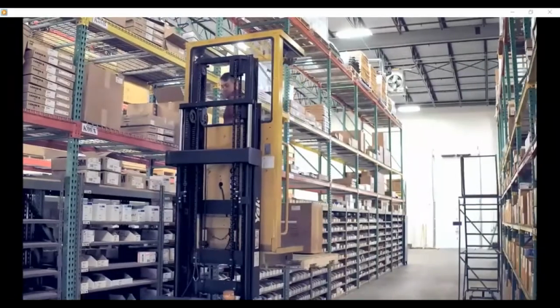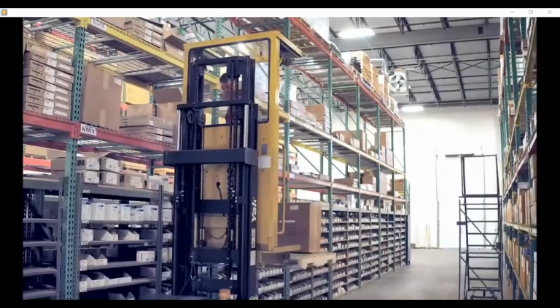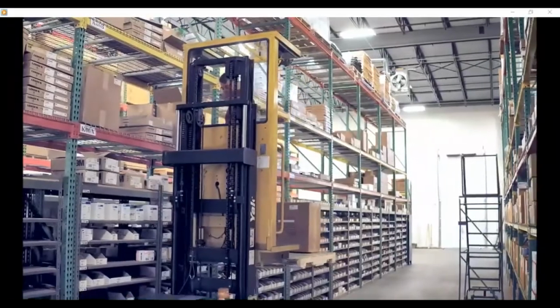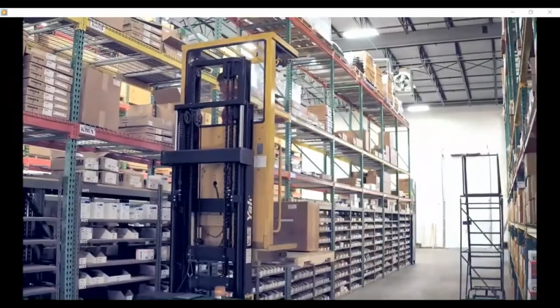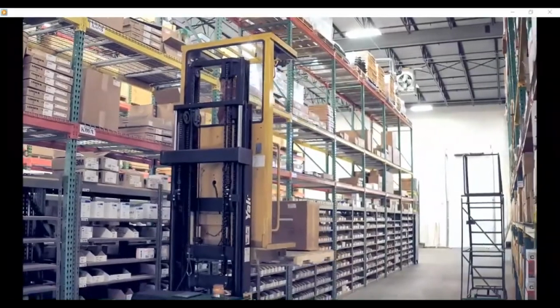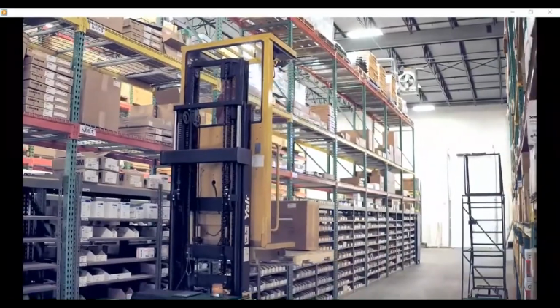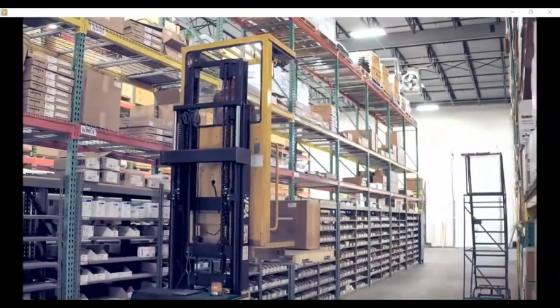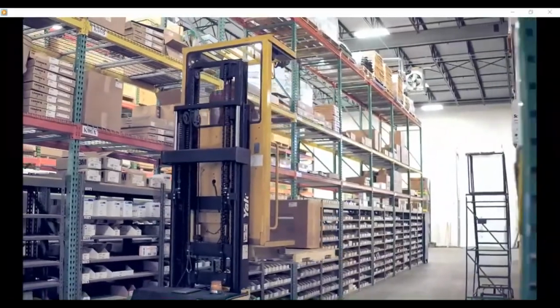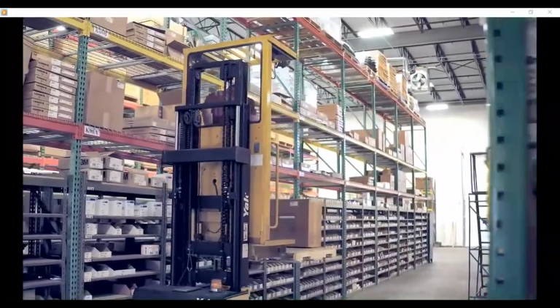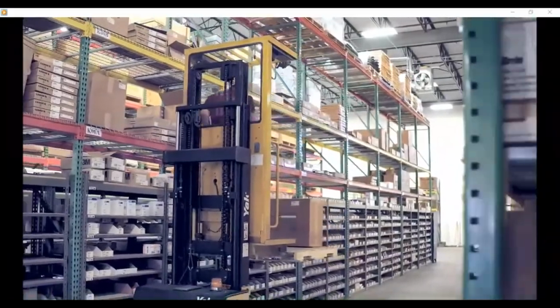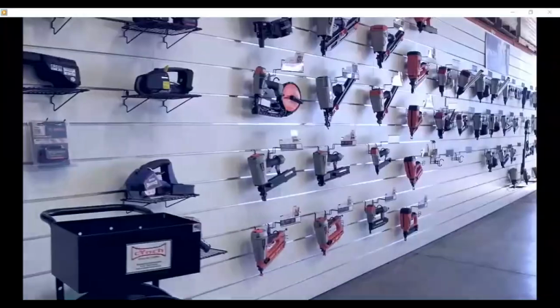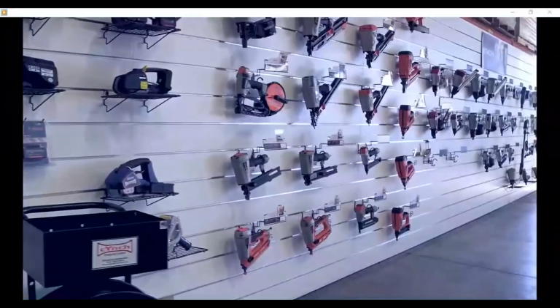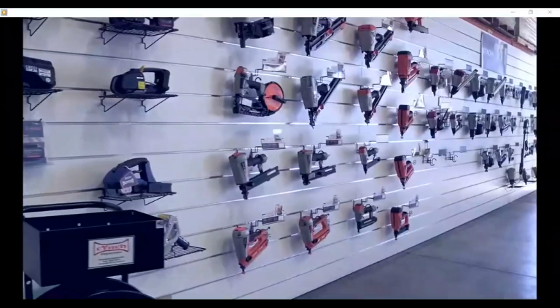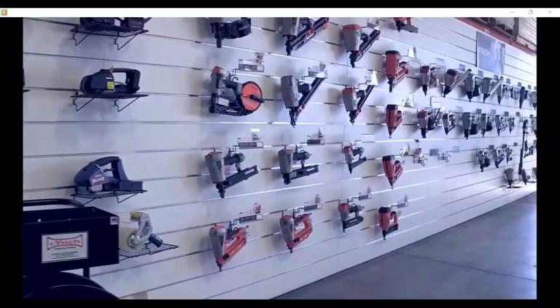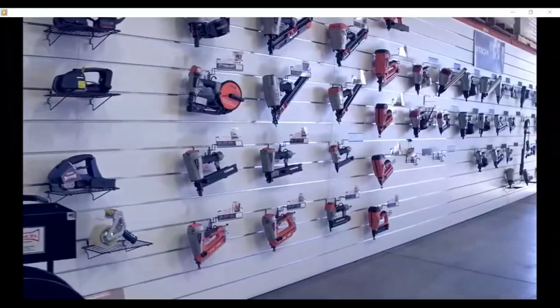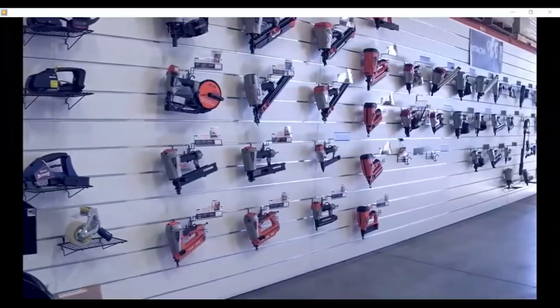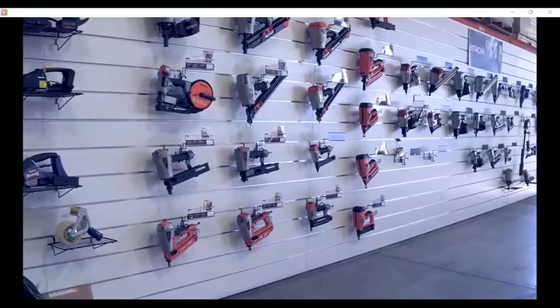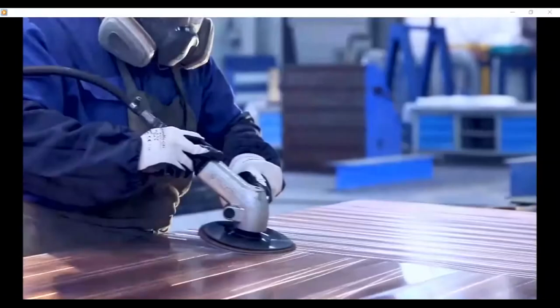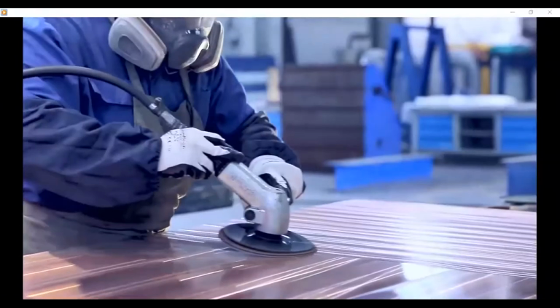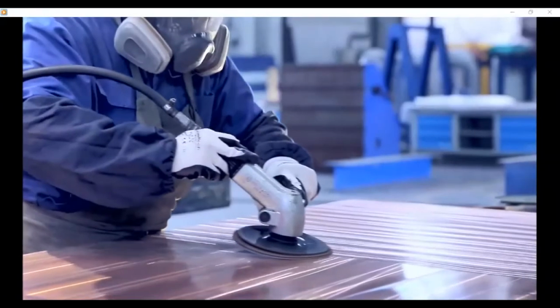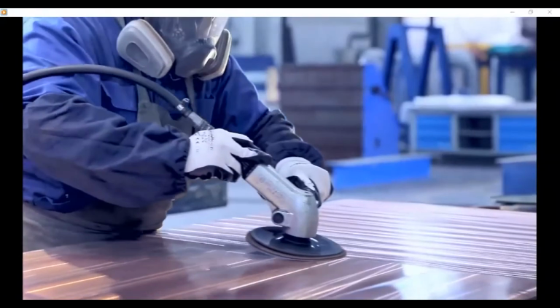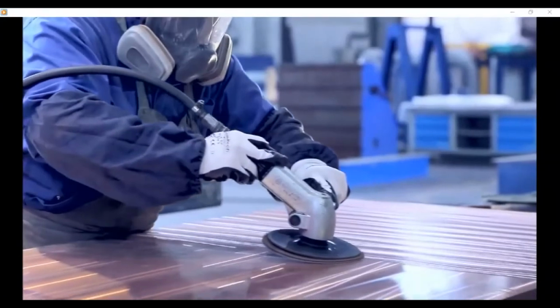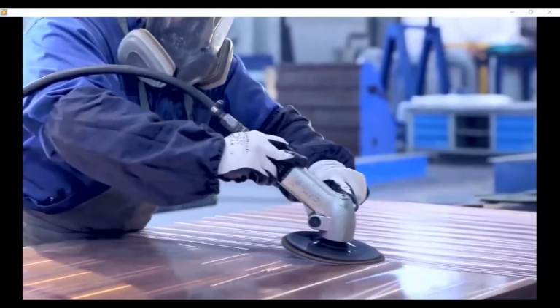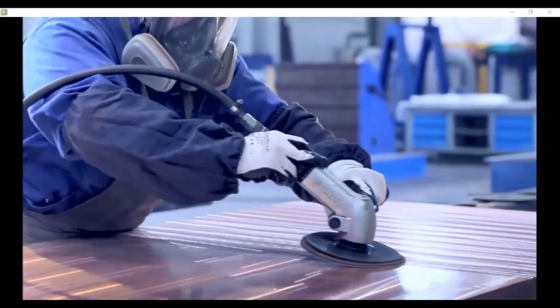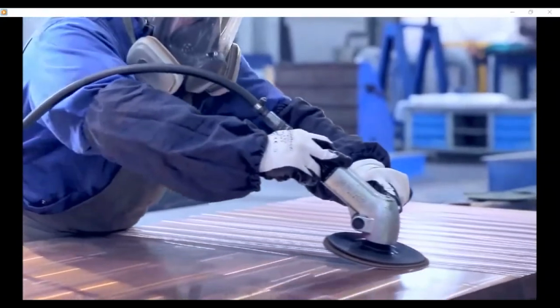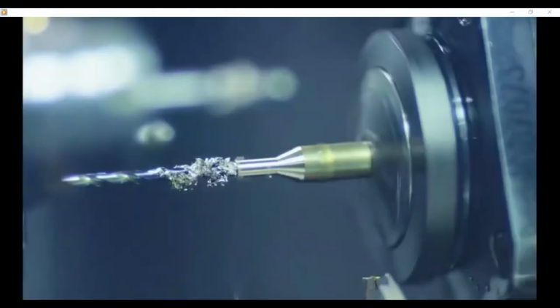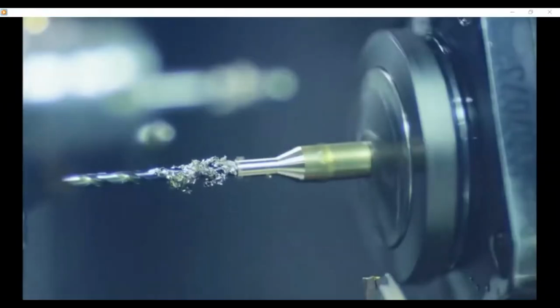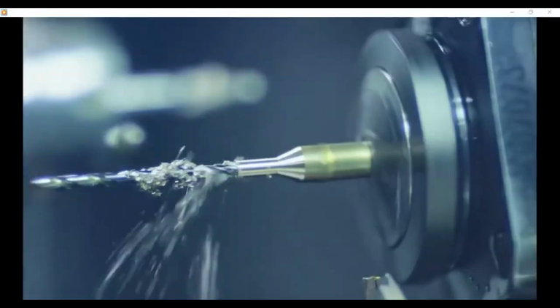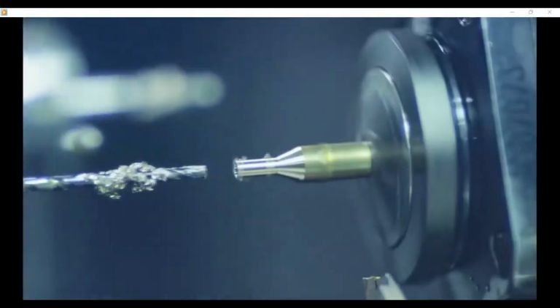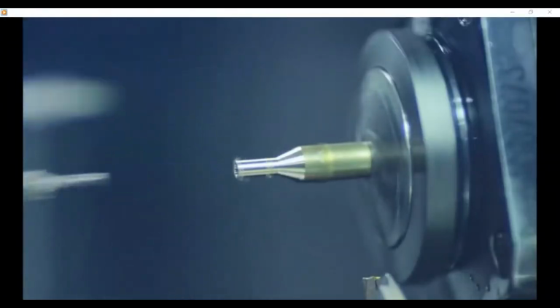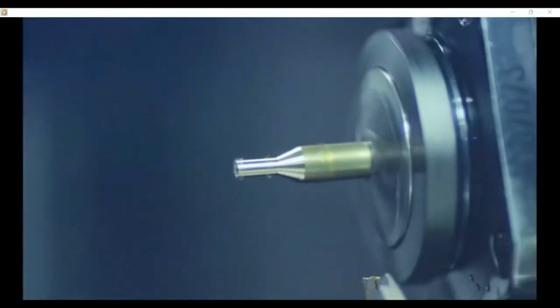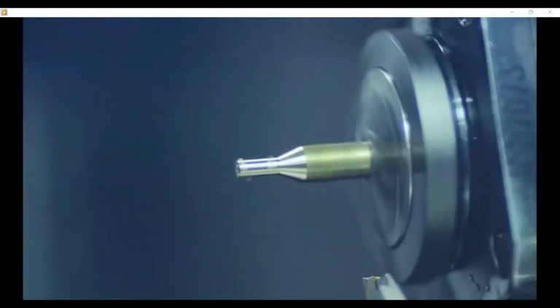Blackhawk carries products from all the top suppliers, including our own exclusive brands for cutting tools, packaging, and fastening.